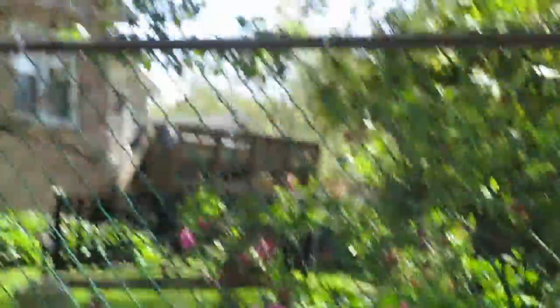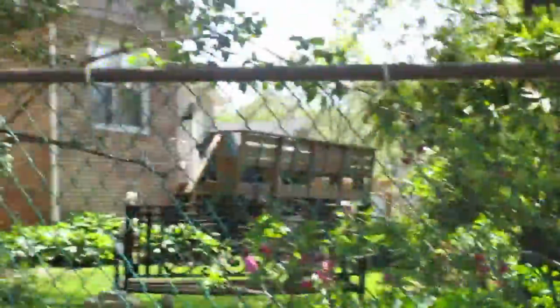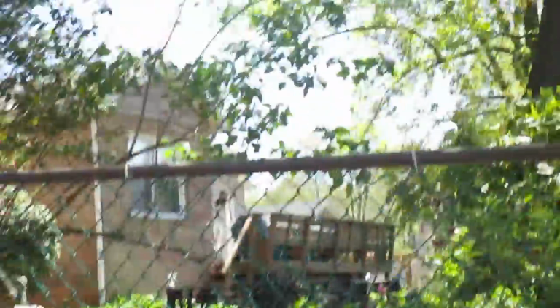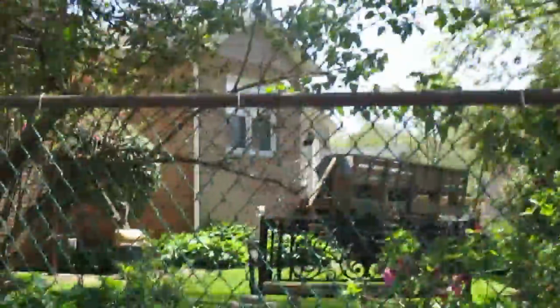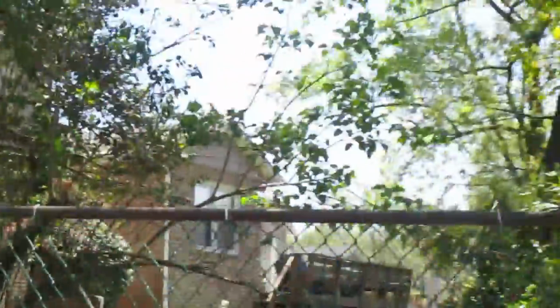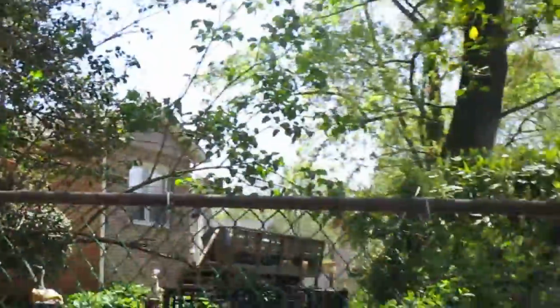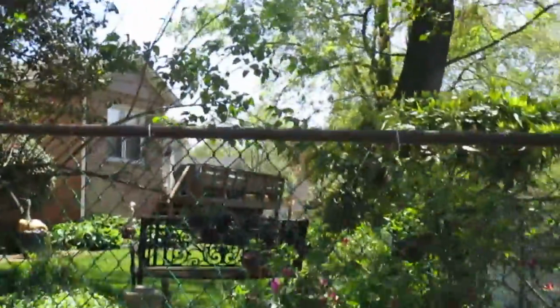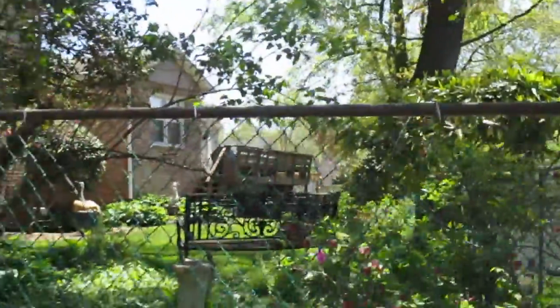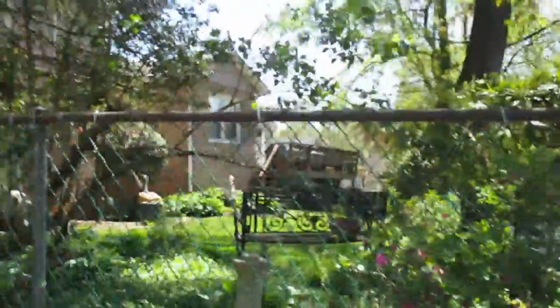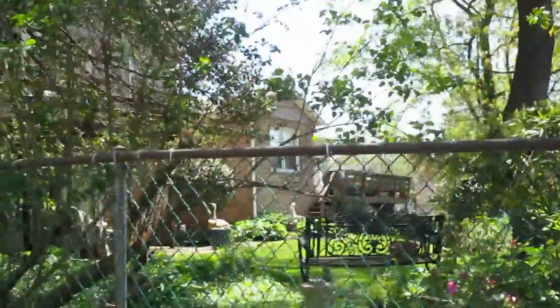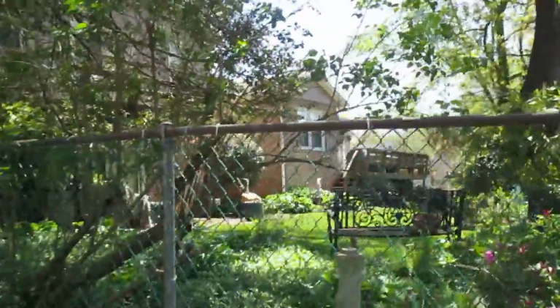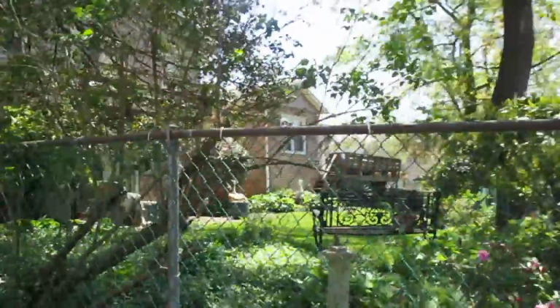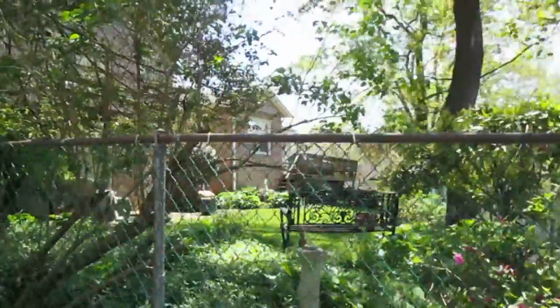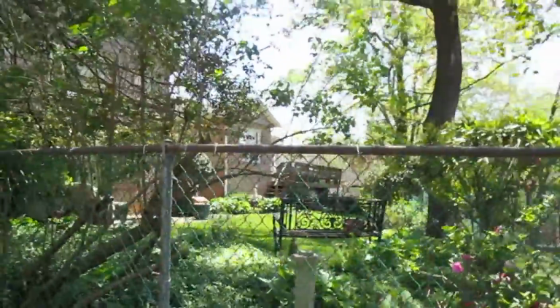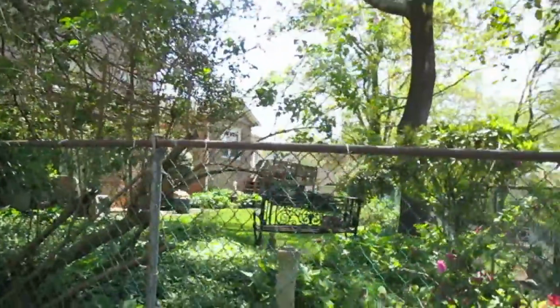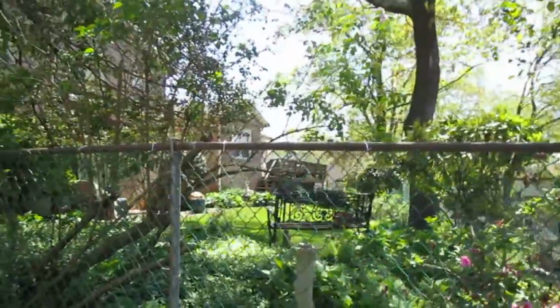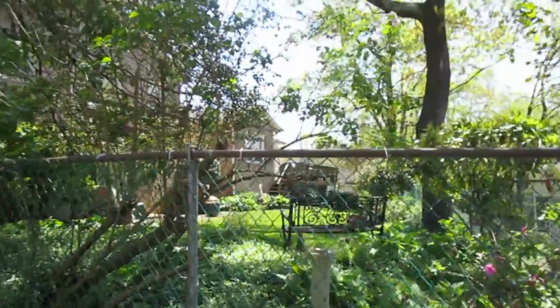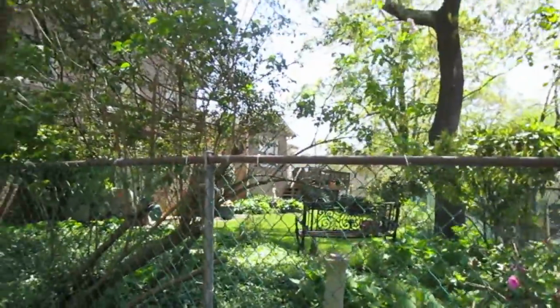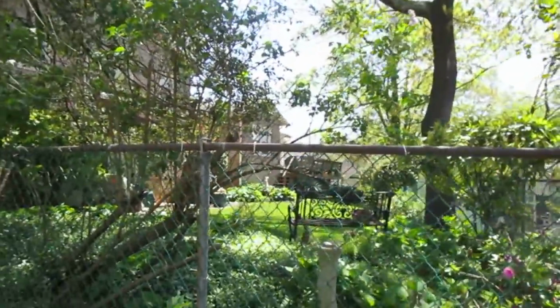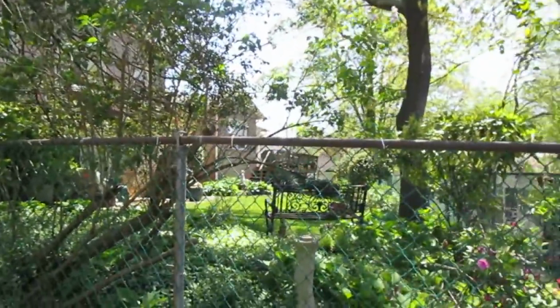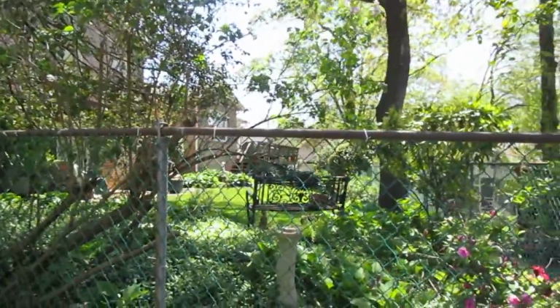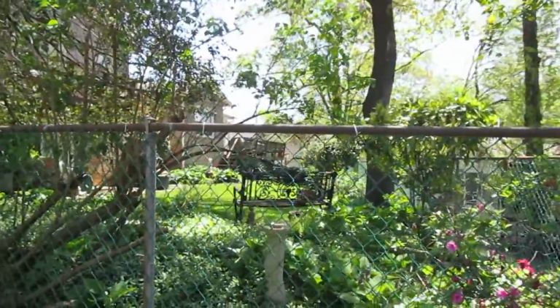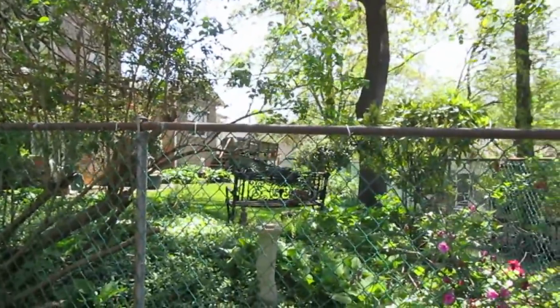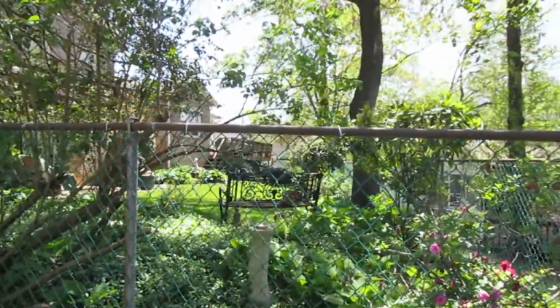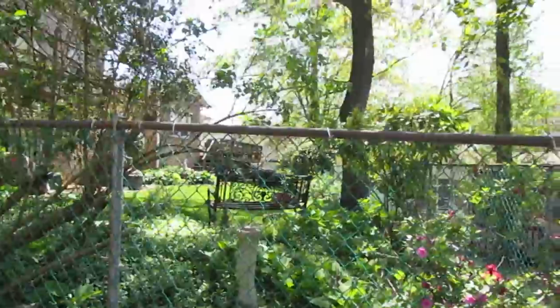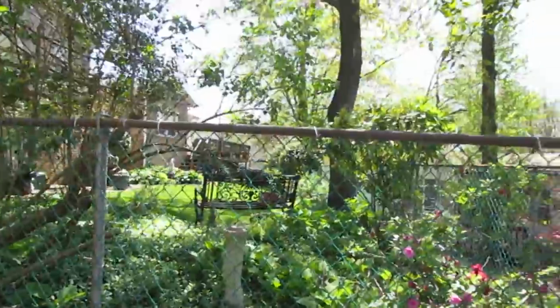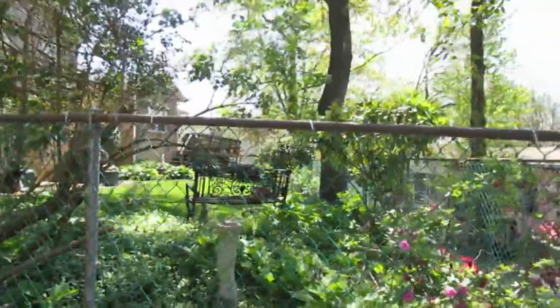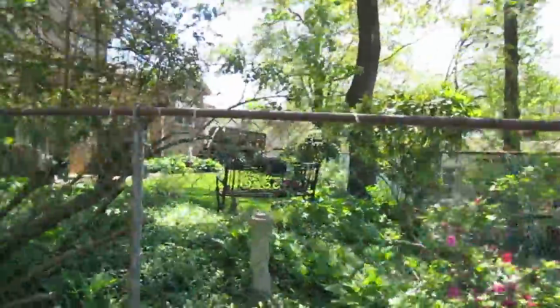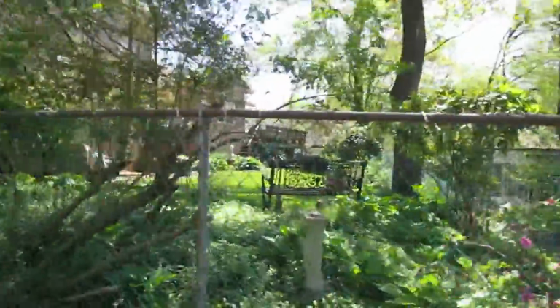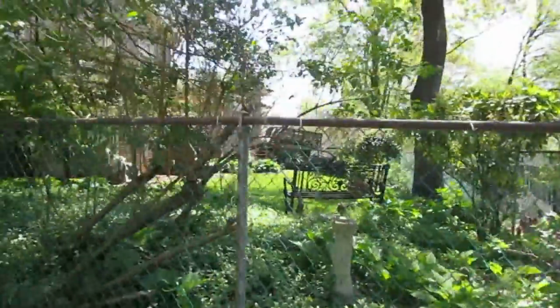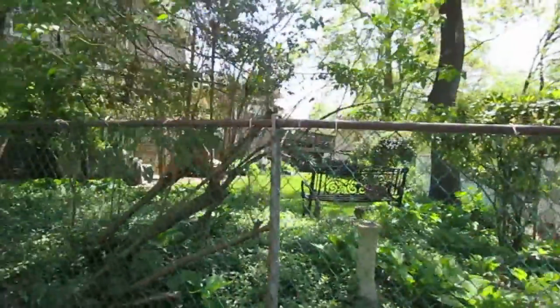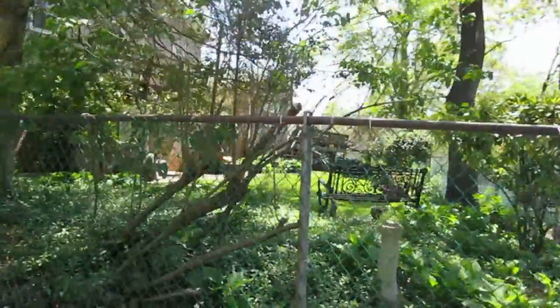Pretty sure this one's occupied. There's a car in the garage. It looks like there's stuff on the inside, all in the front window.